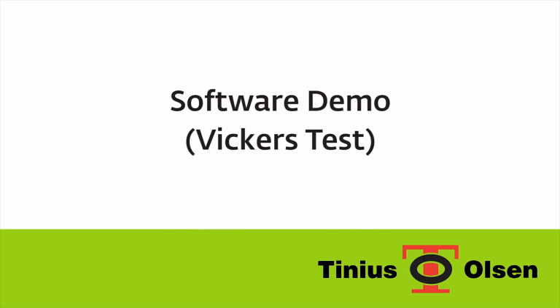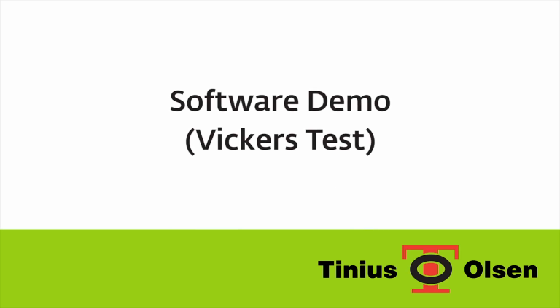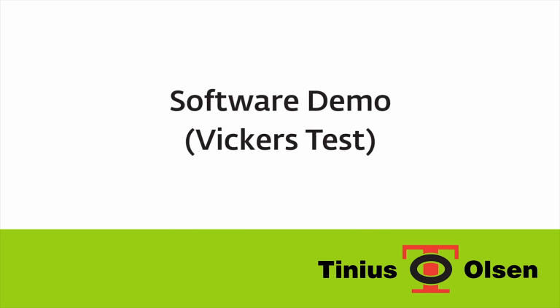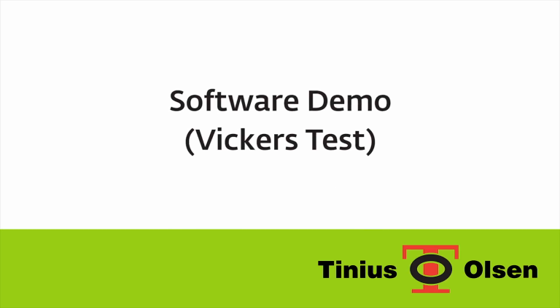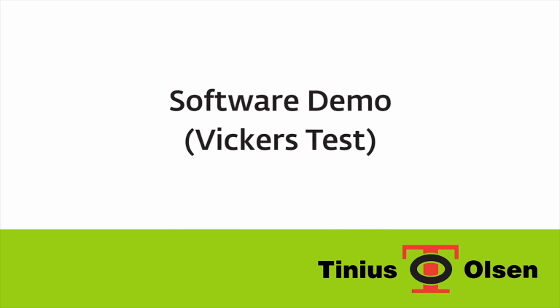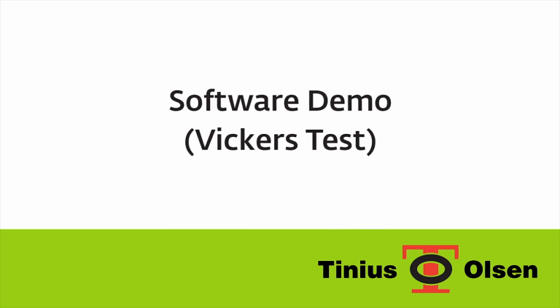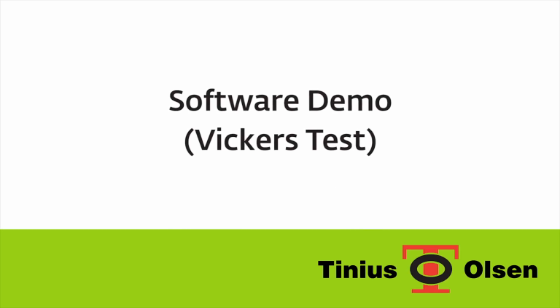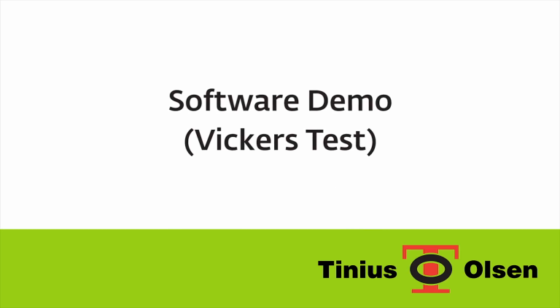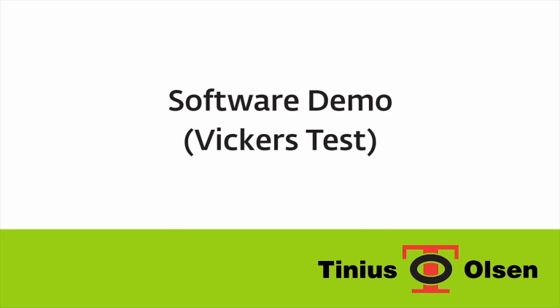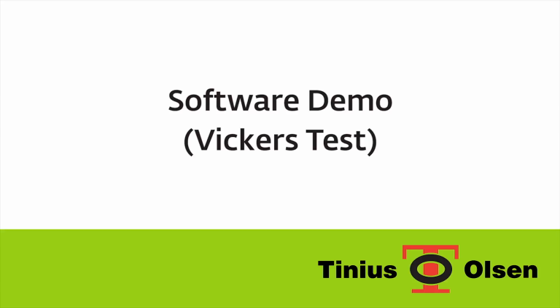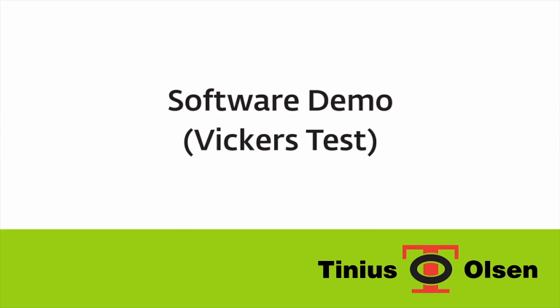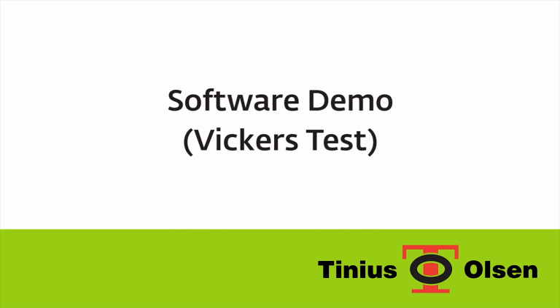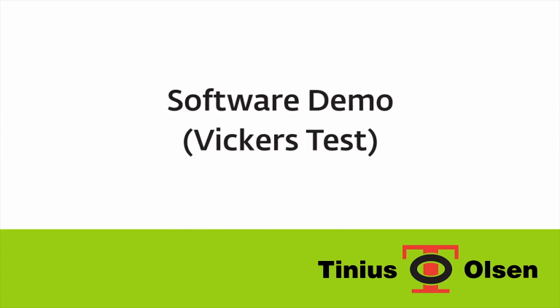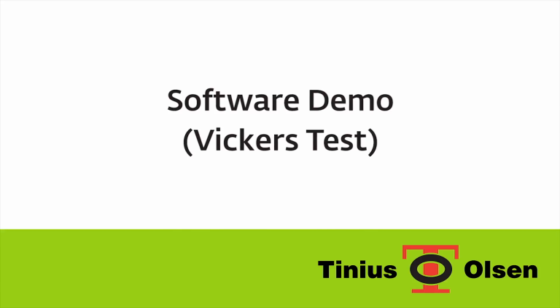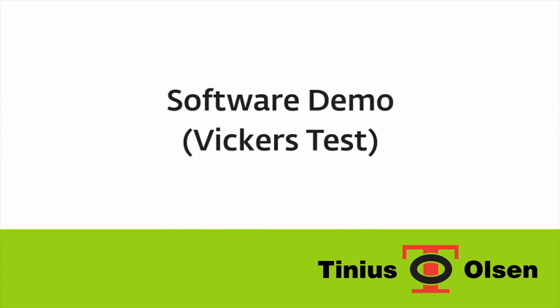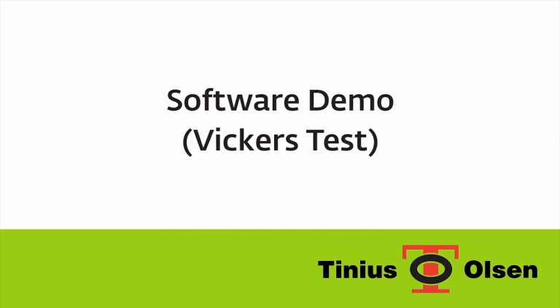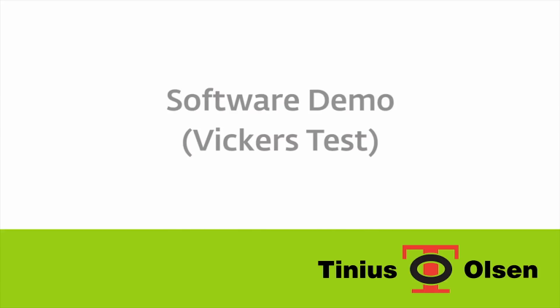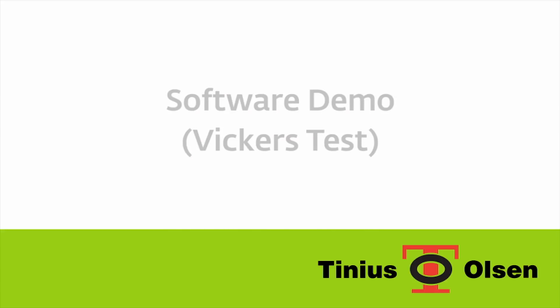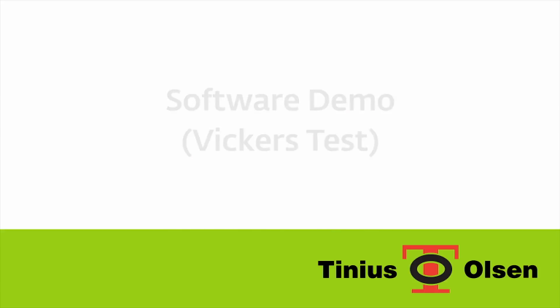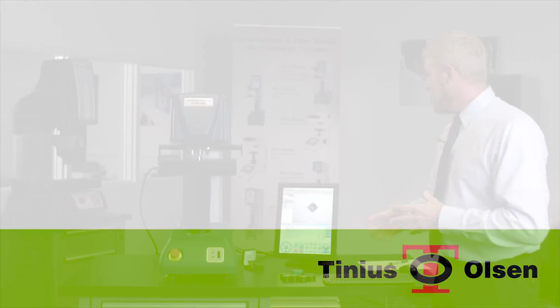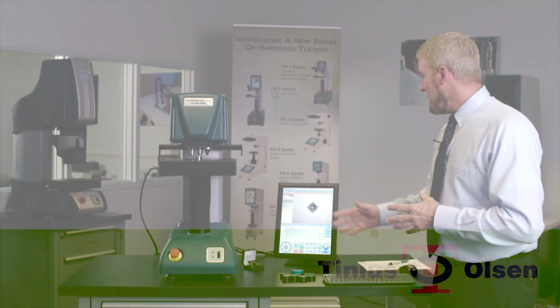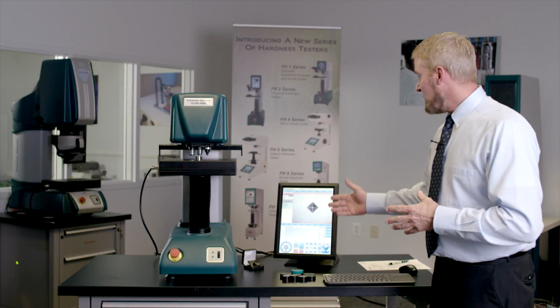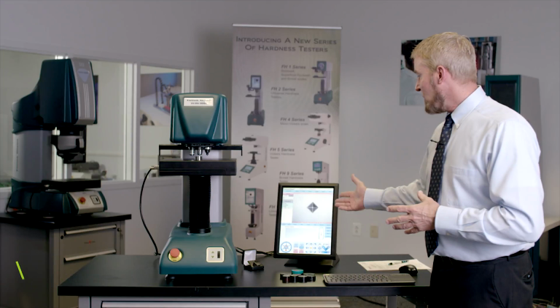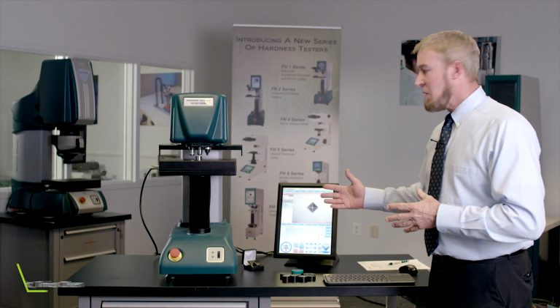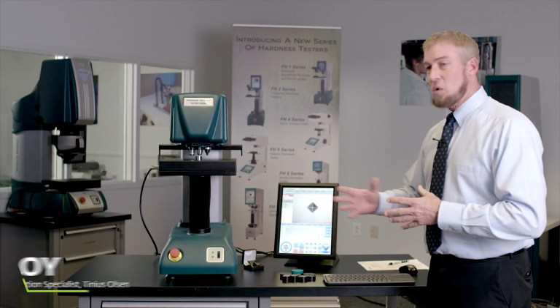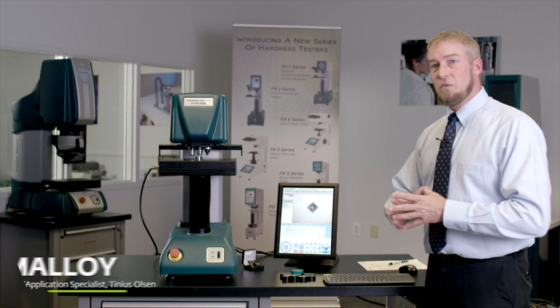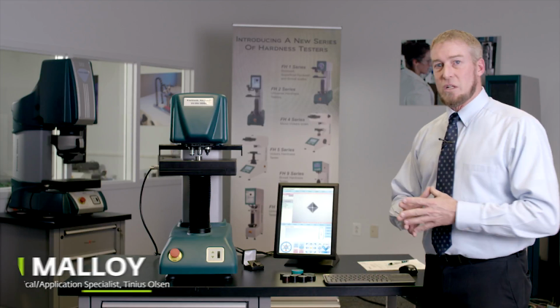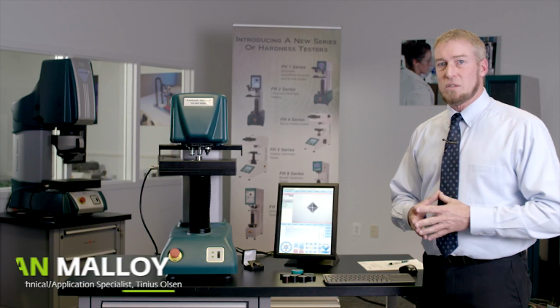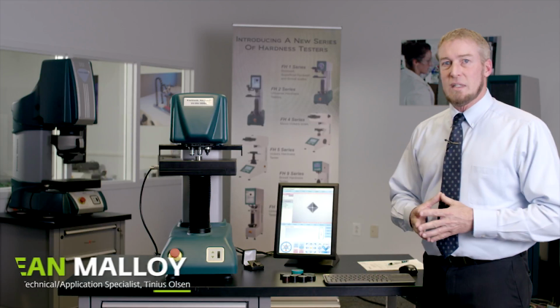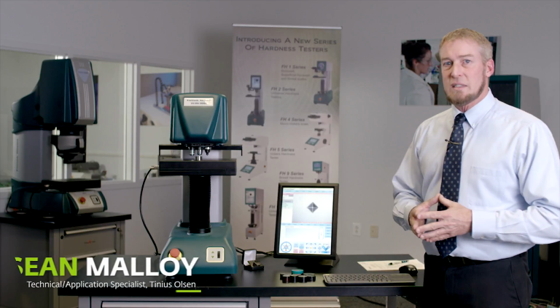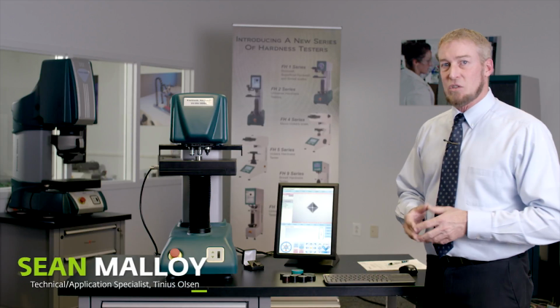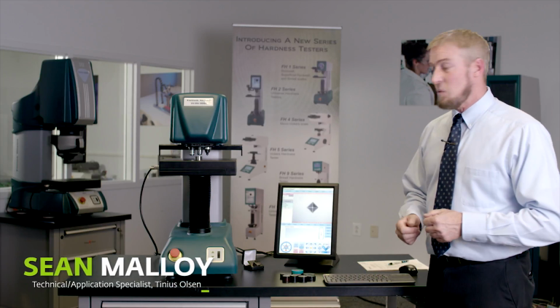What you see on the screen here is a Vickers test. This is a typical Vickers indentation.